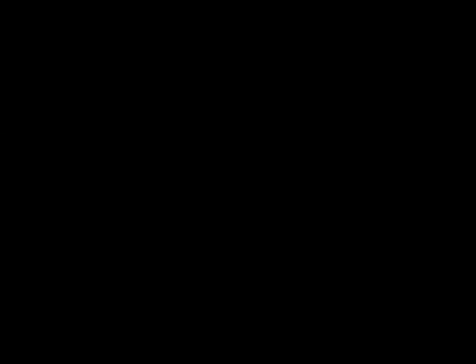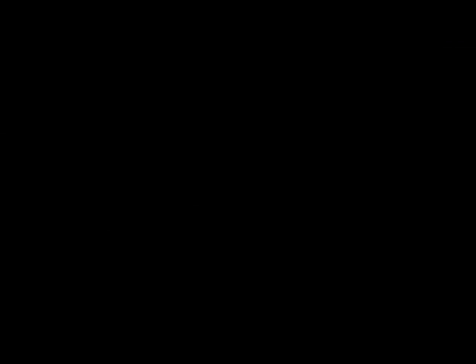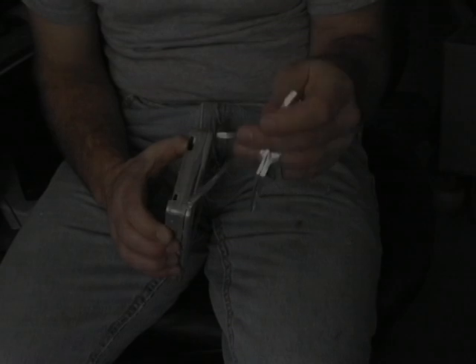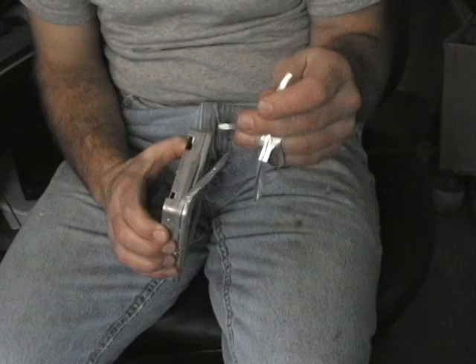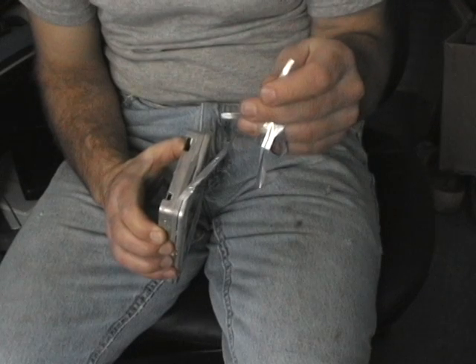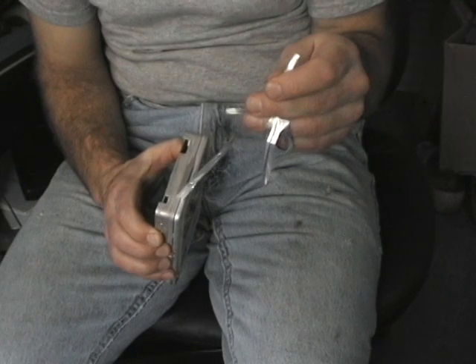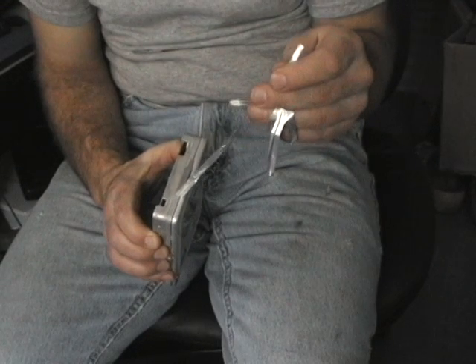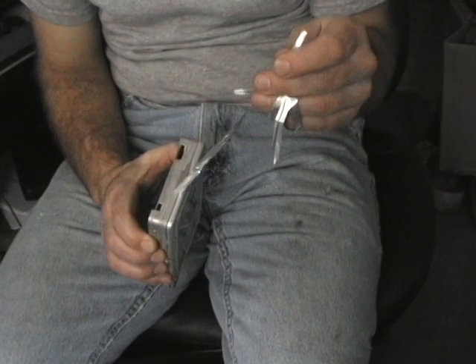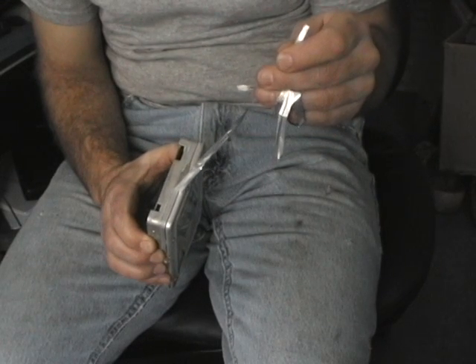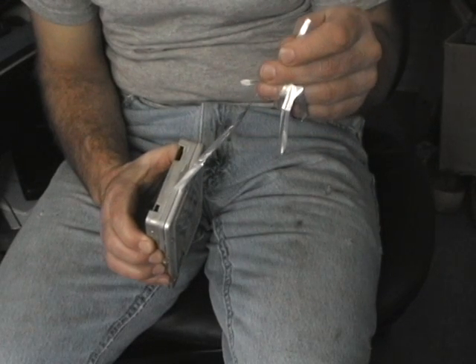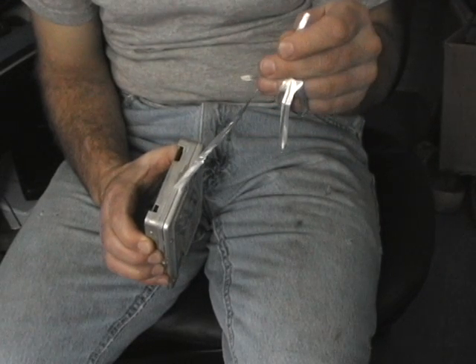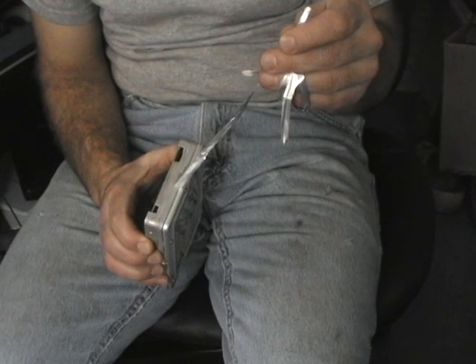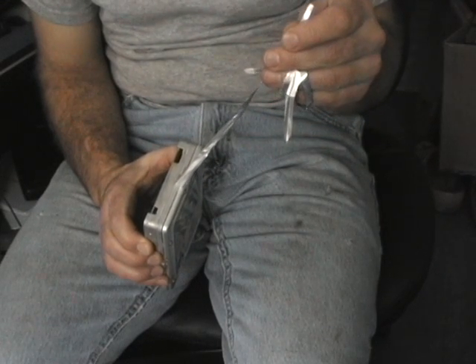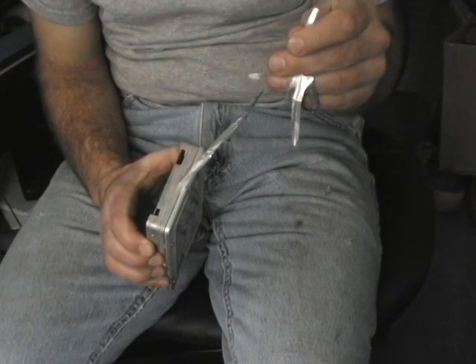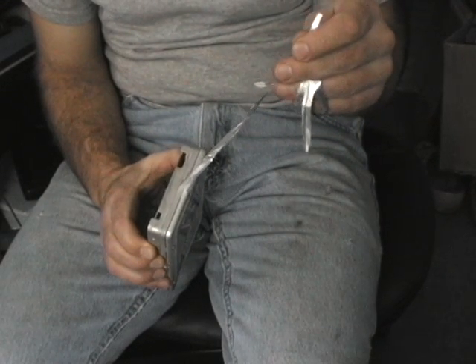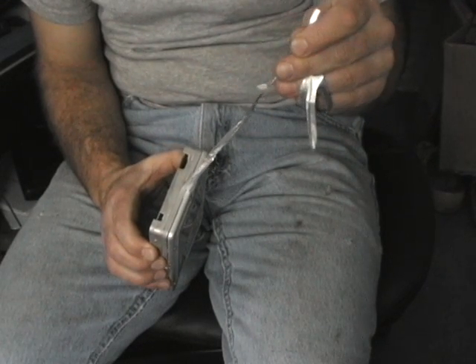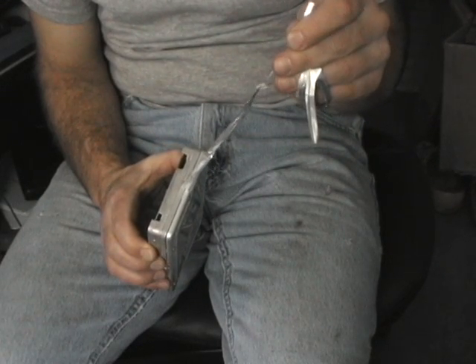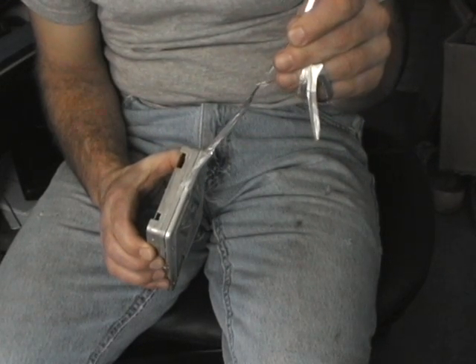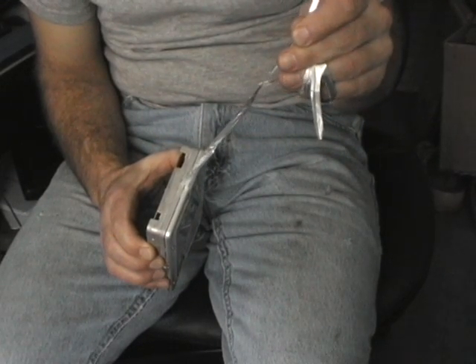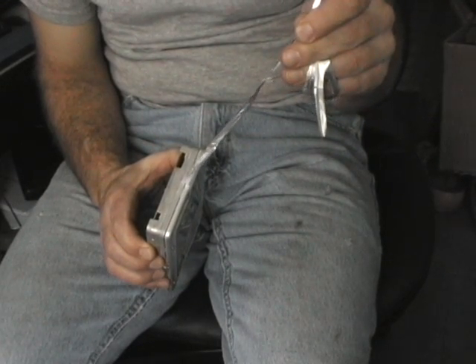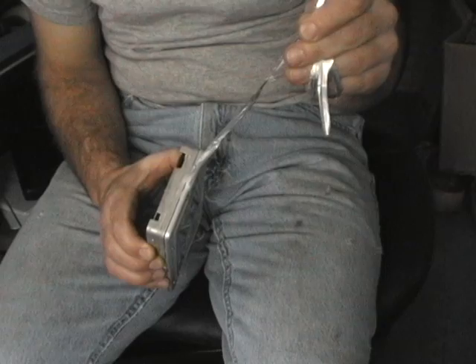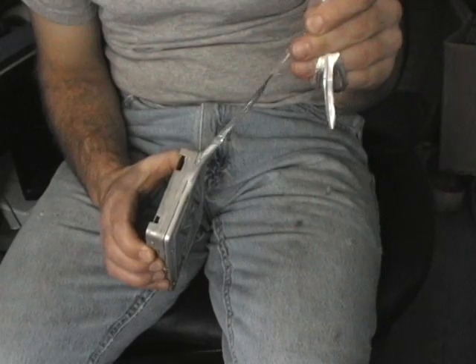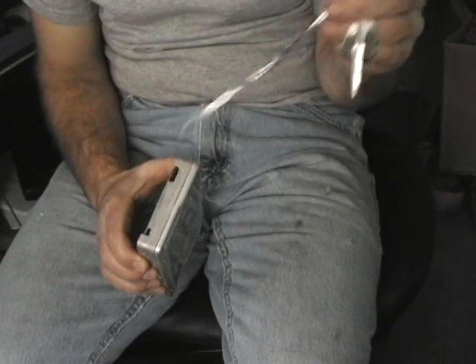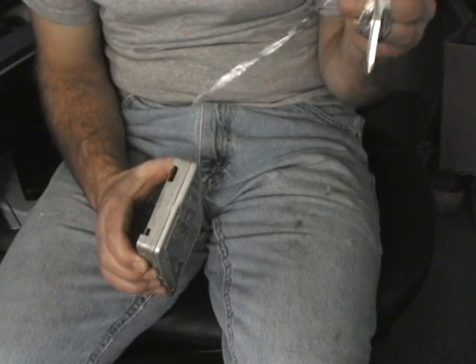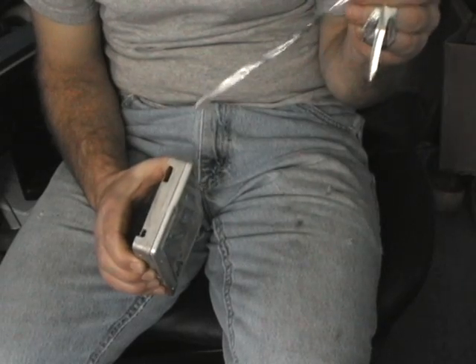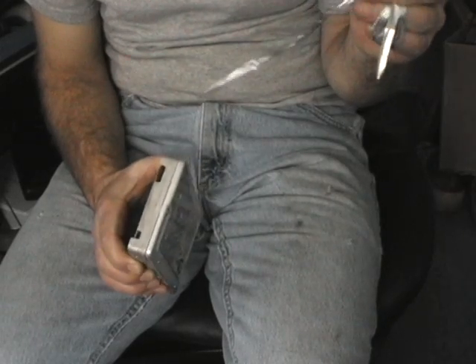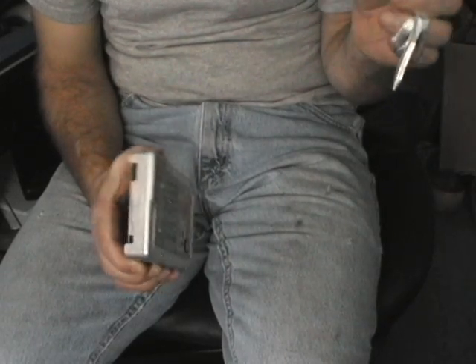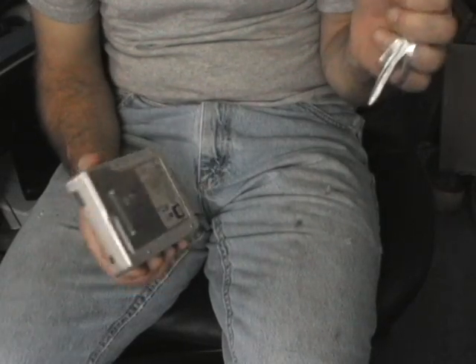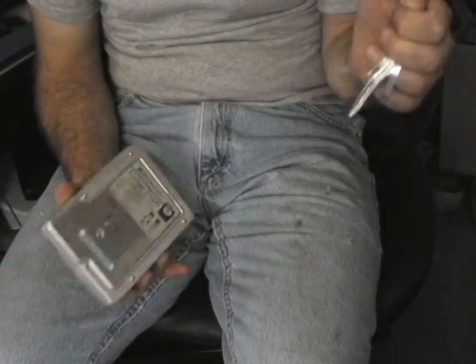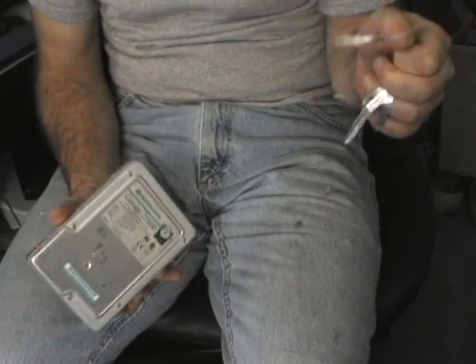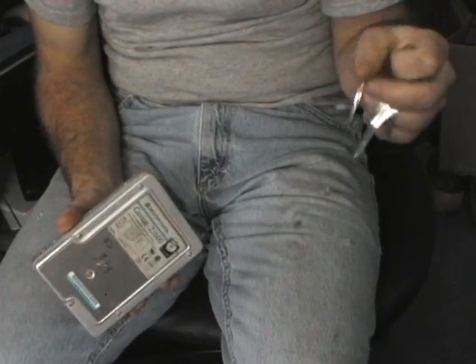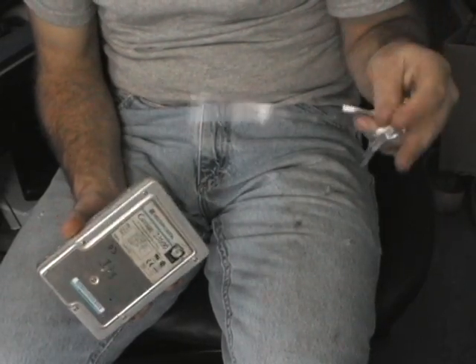We are now voiding the warranty on the hard drive. I just took off the warranty sticker.